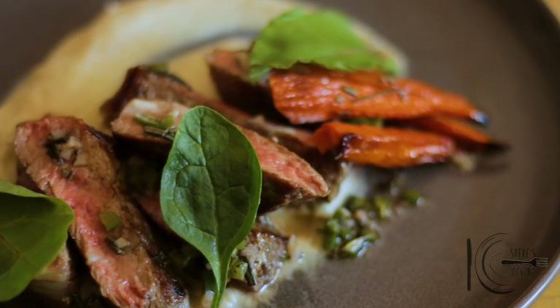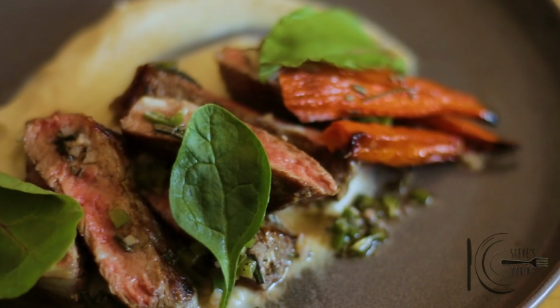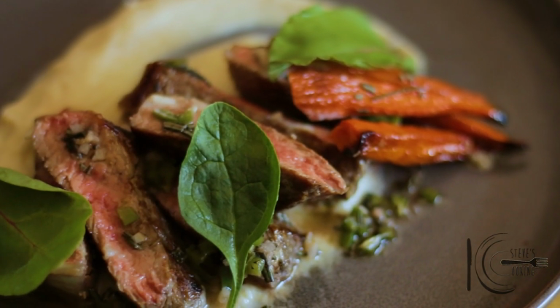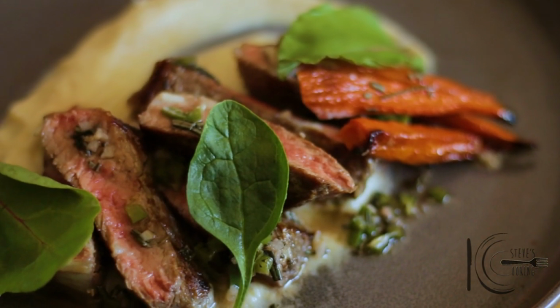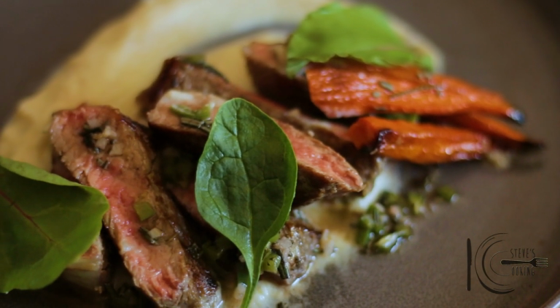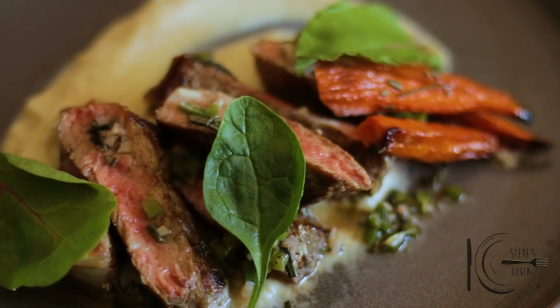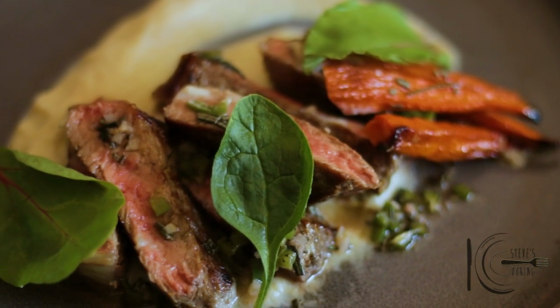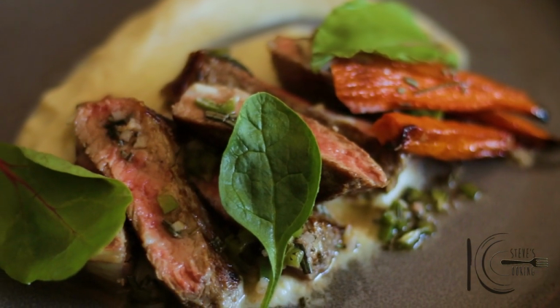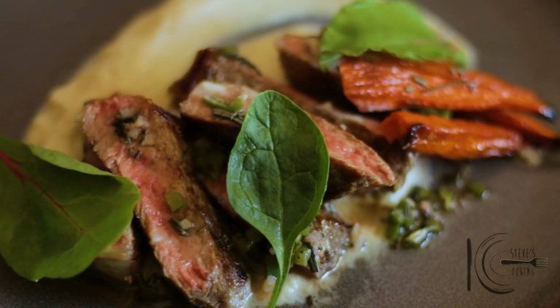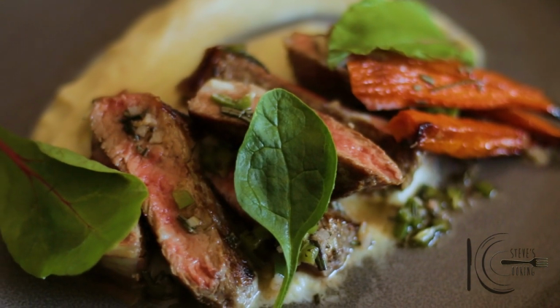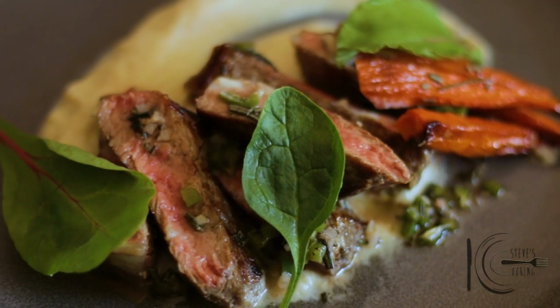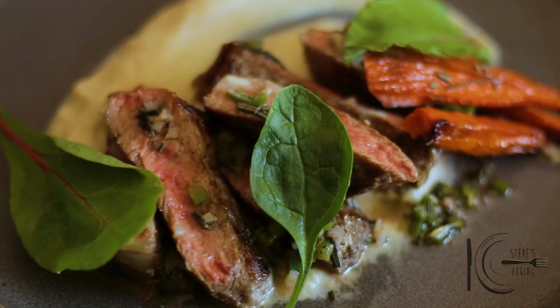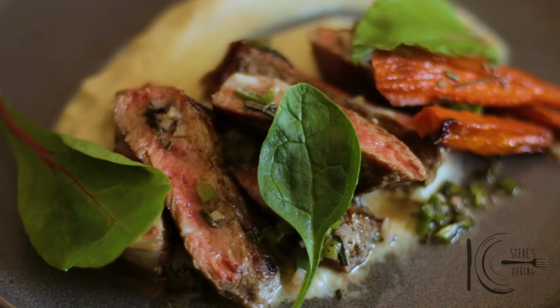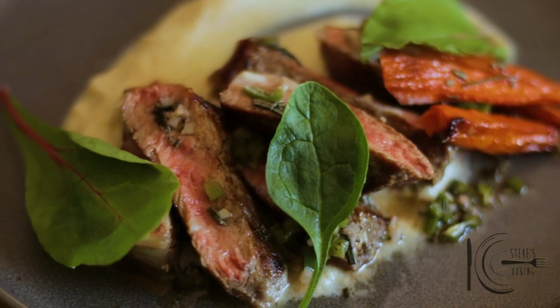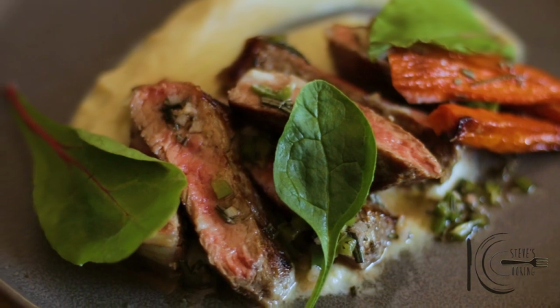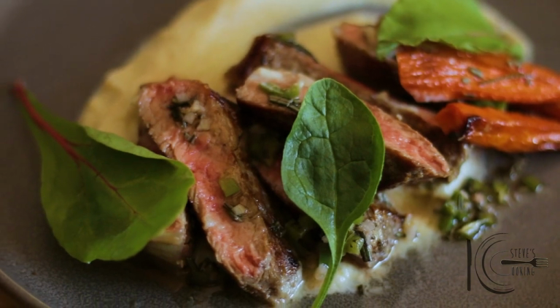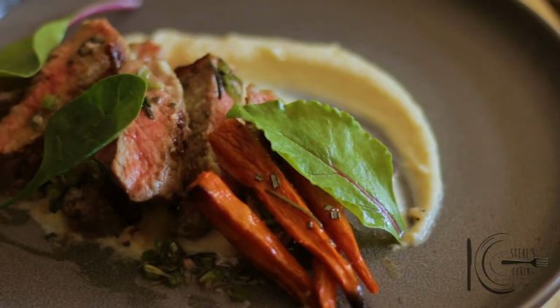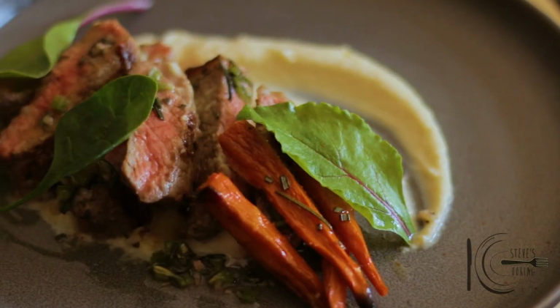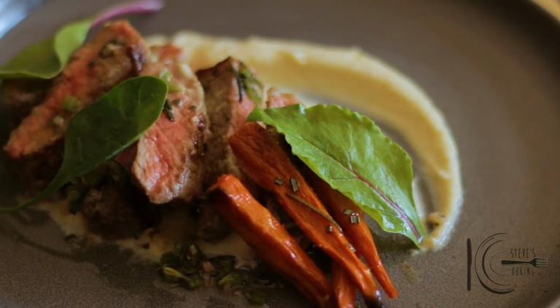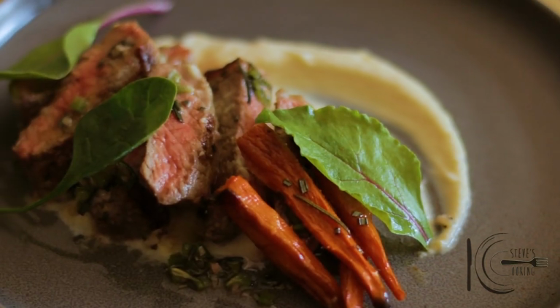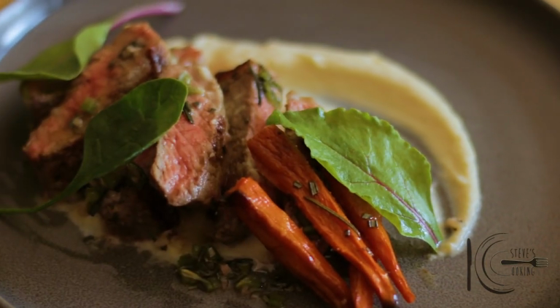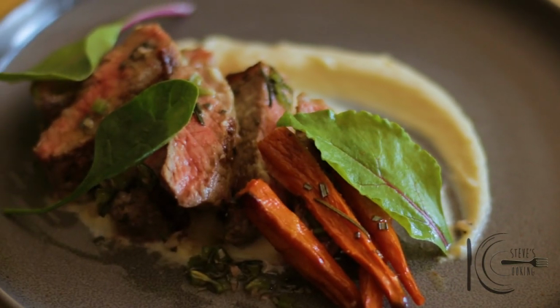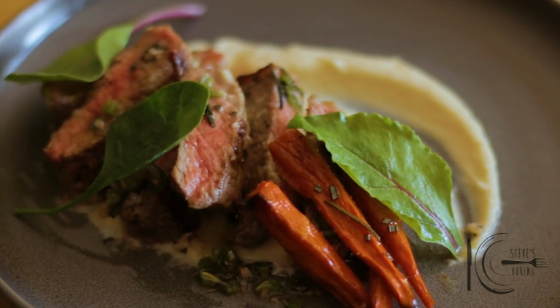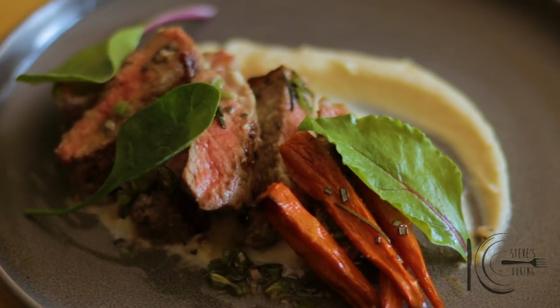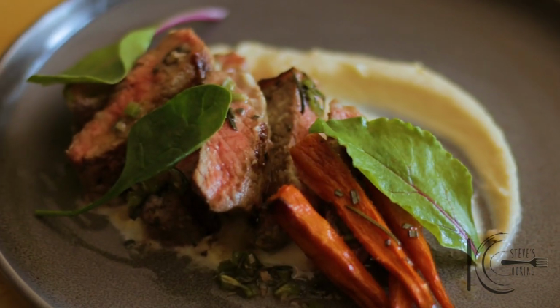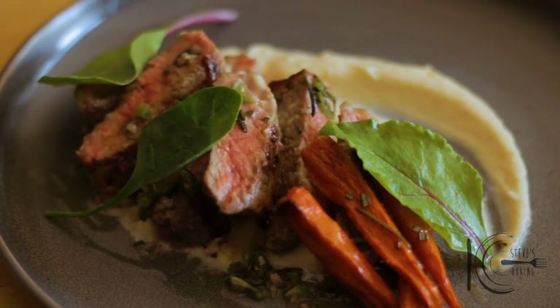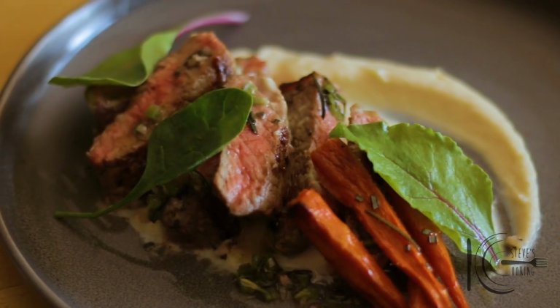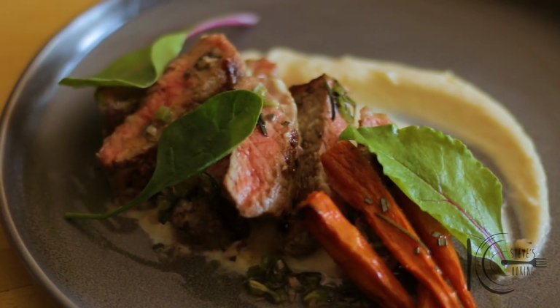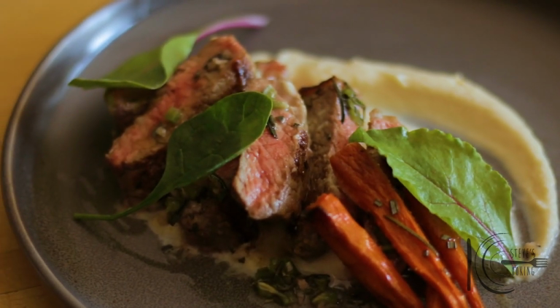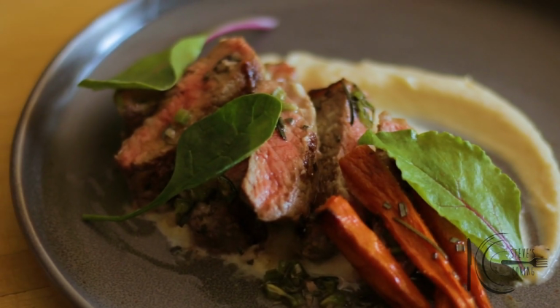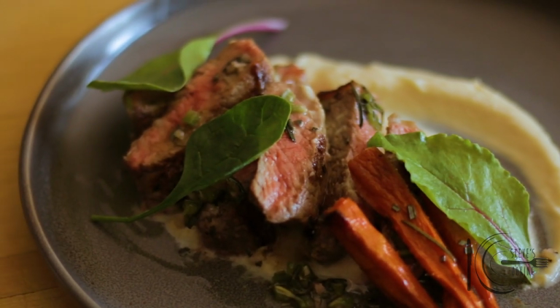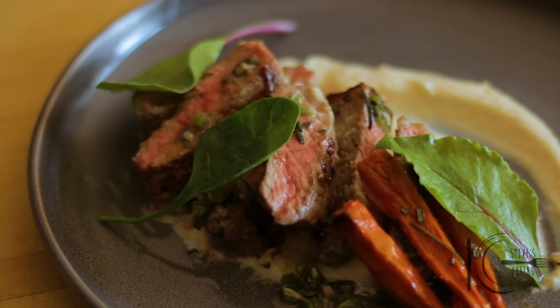So there you have it — that's my first autumn meal of the year, packed full of flavor and so delicious. Thanks guys.